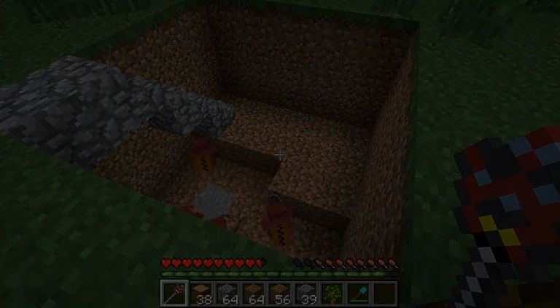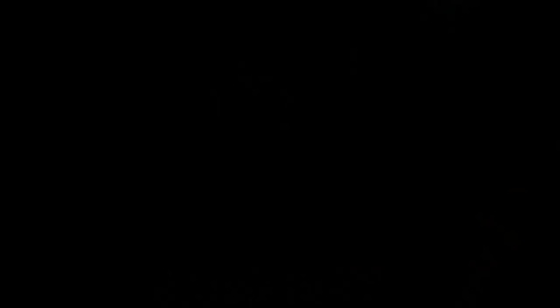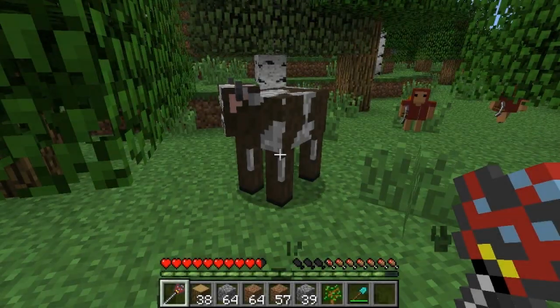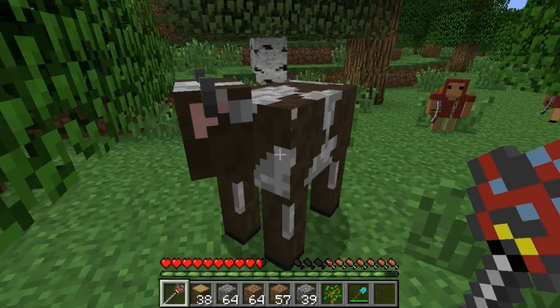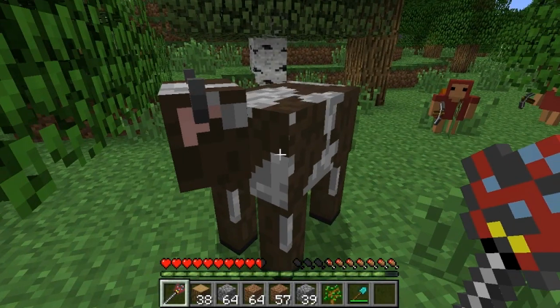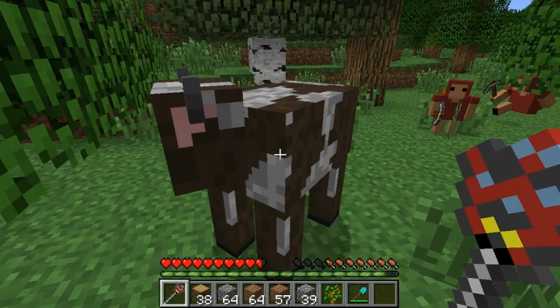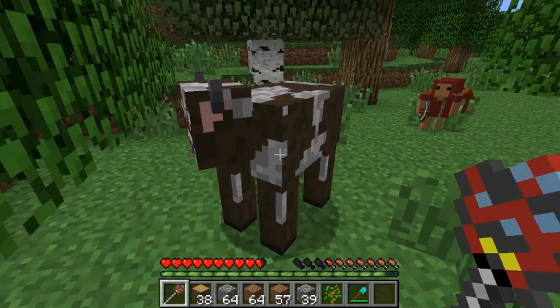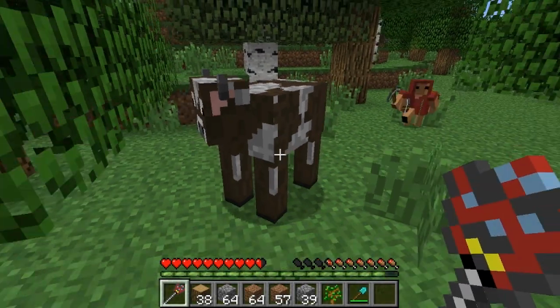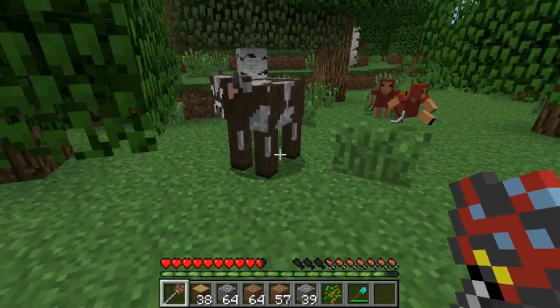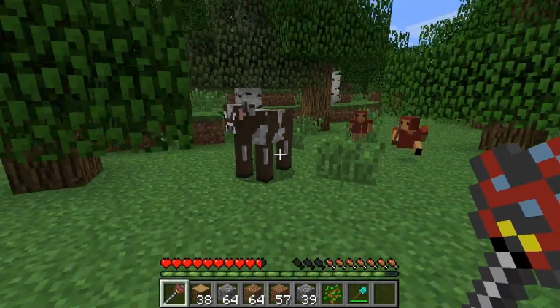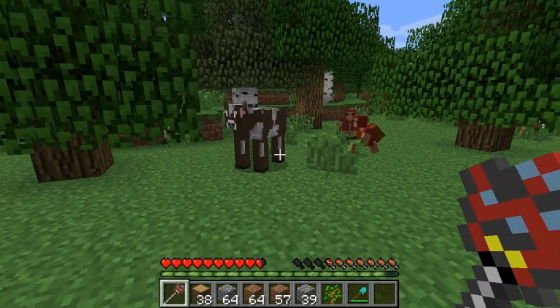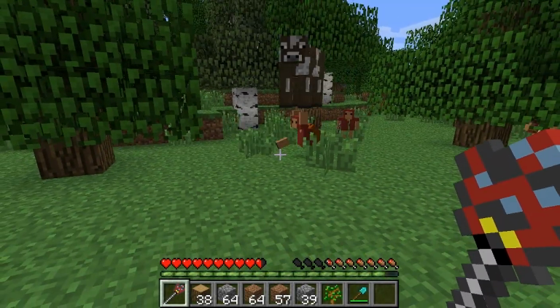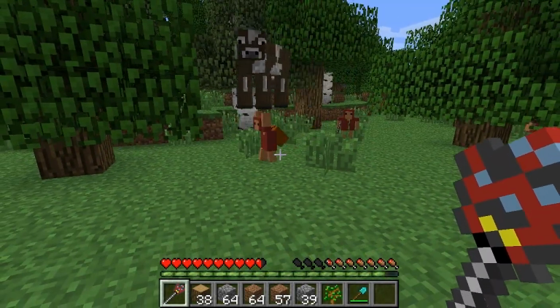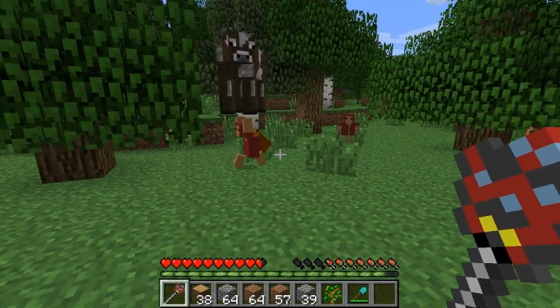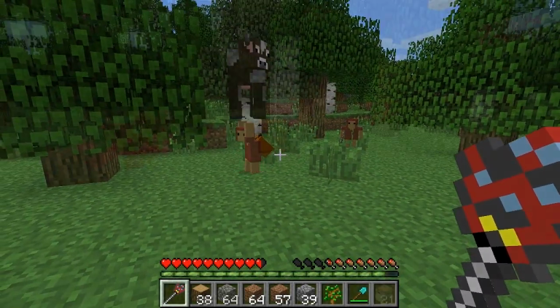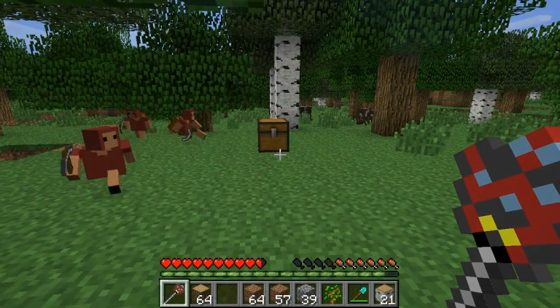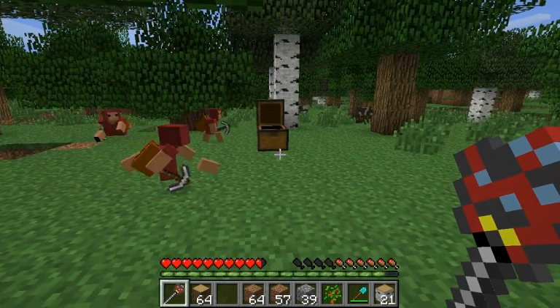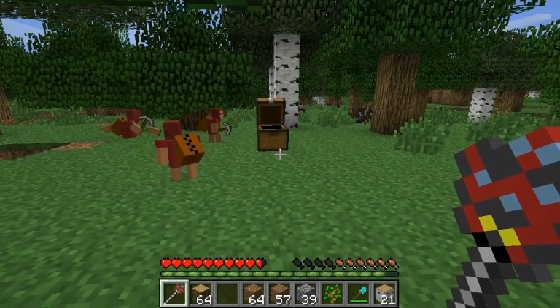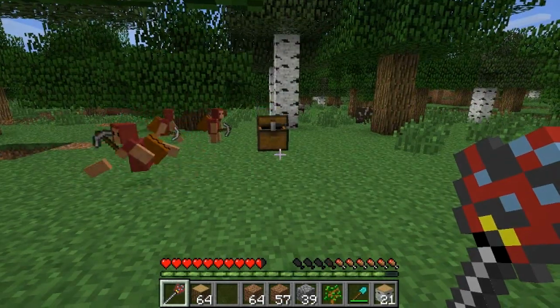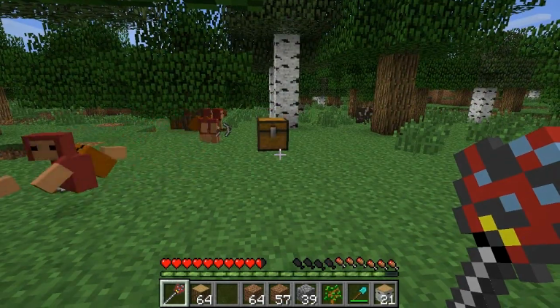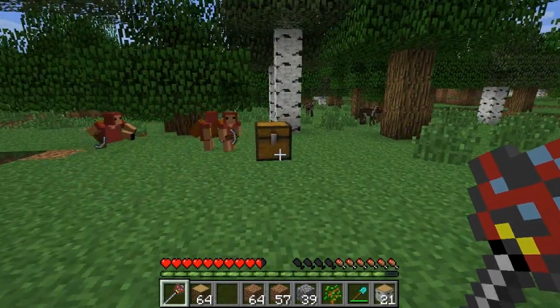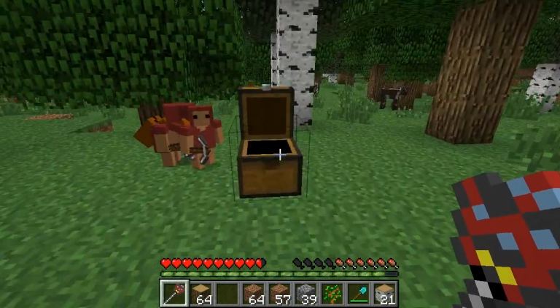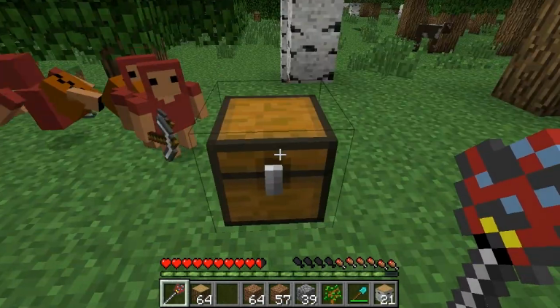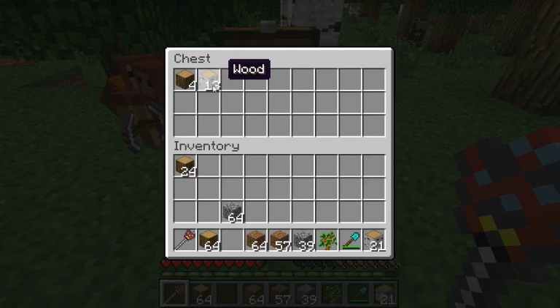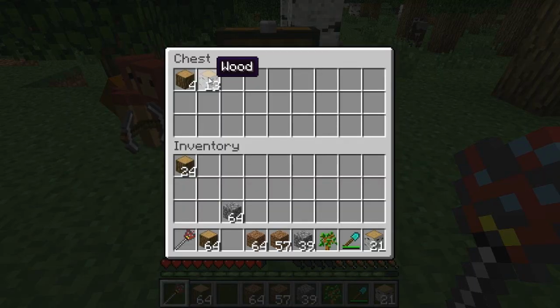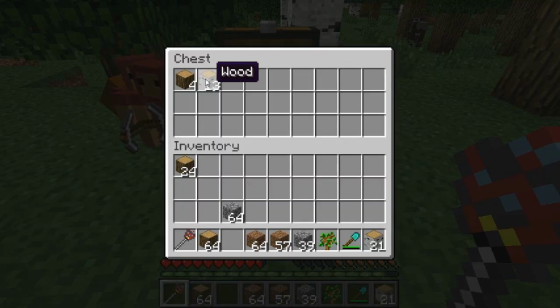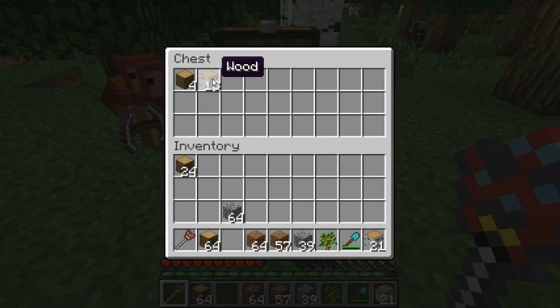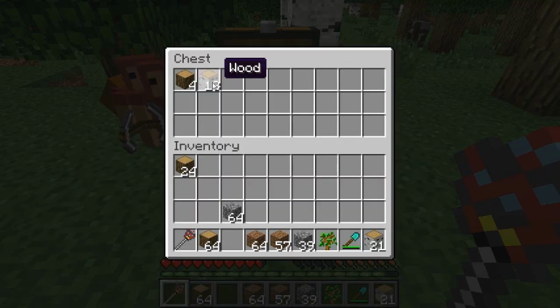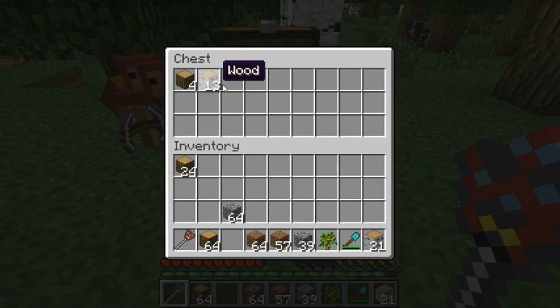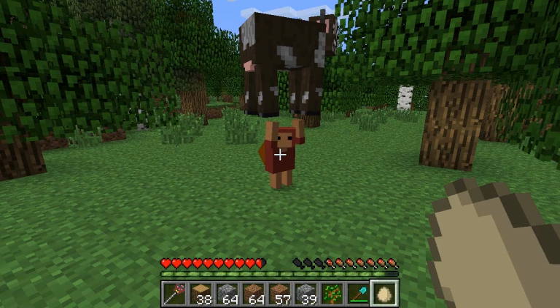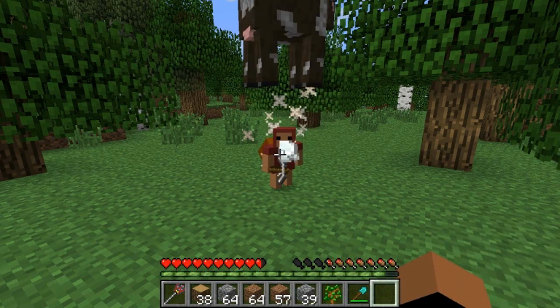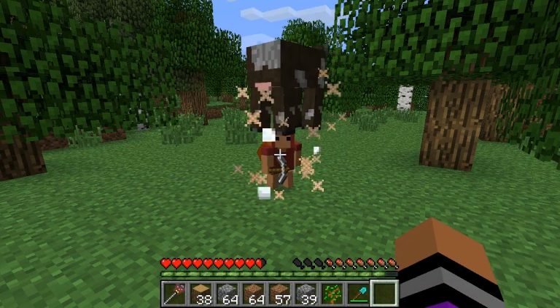Minions can carry animals and place materials in chests. They can do all the demeaning tasks, freeing your time to go and pwn creepers. Thanks for watching!